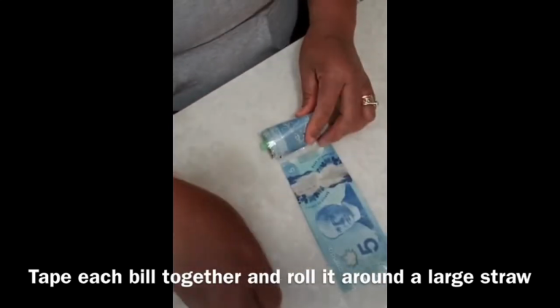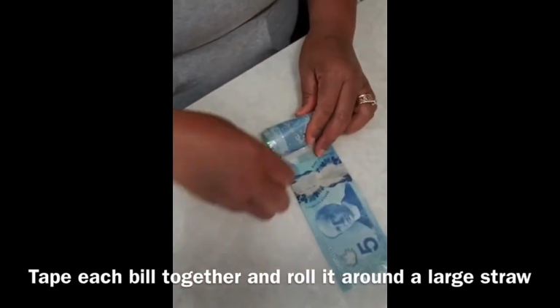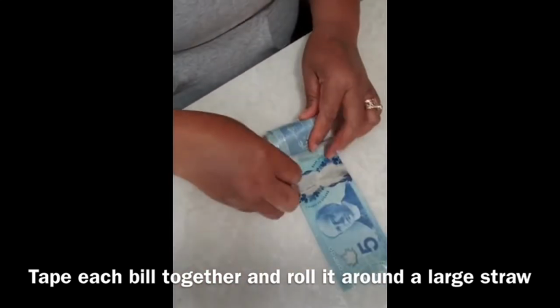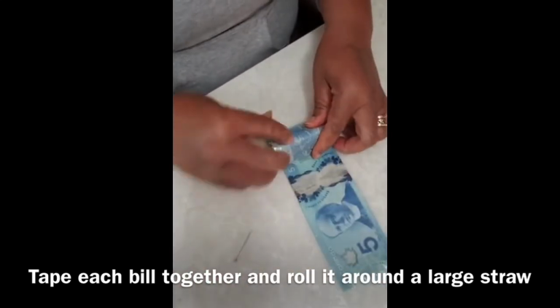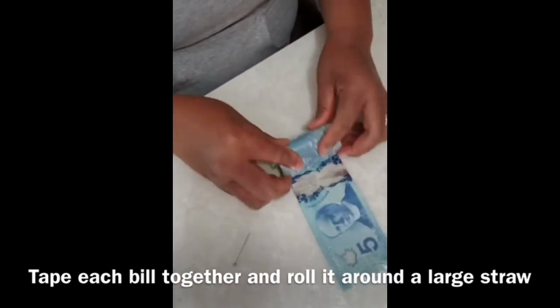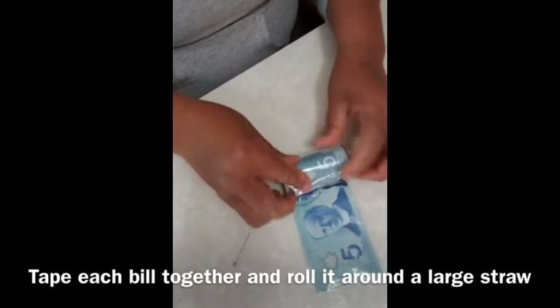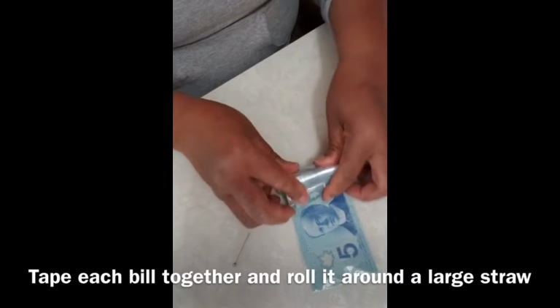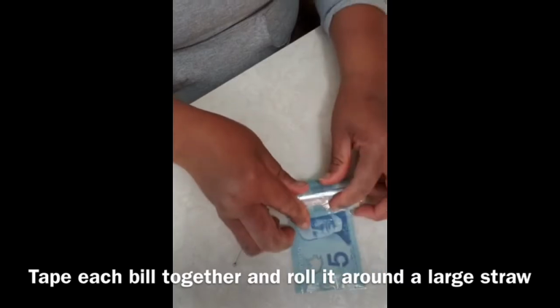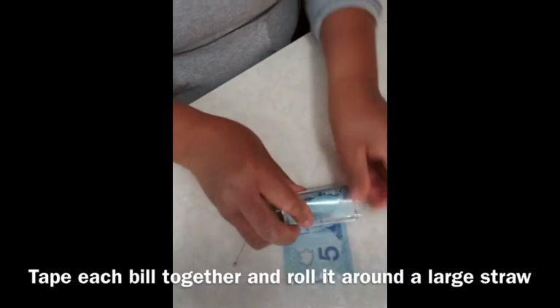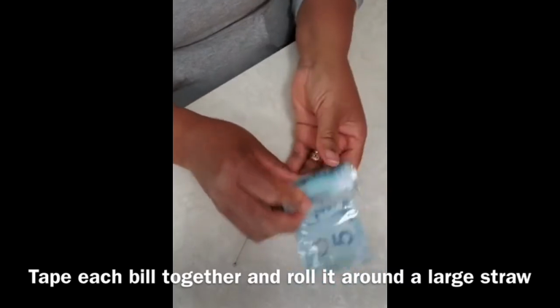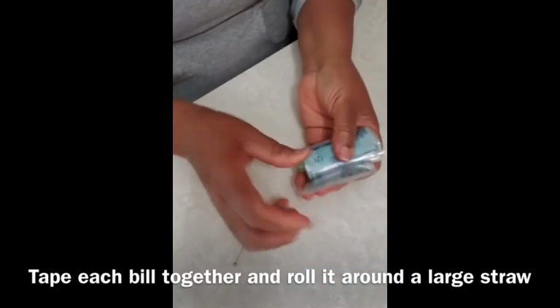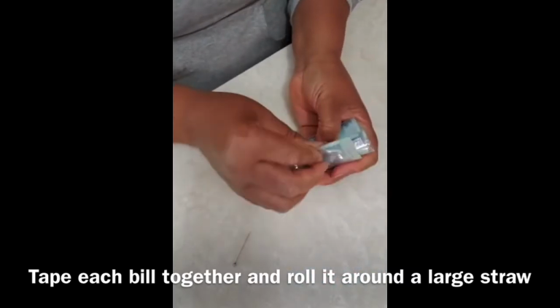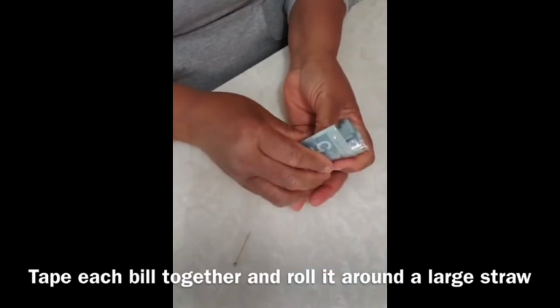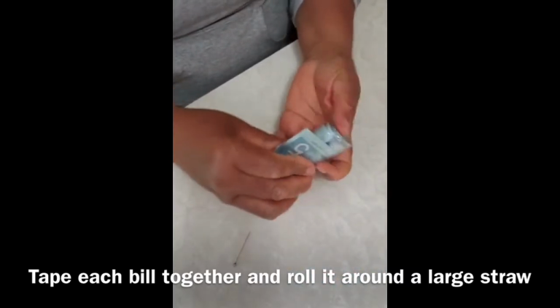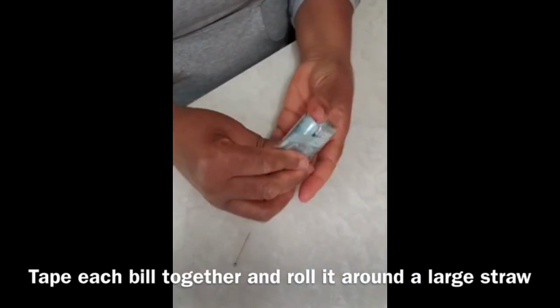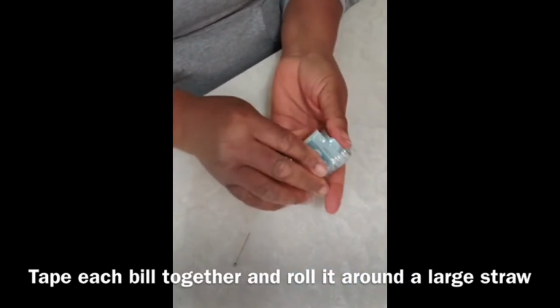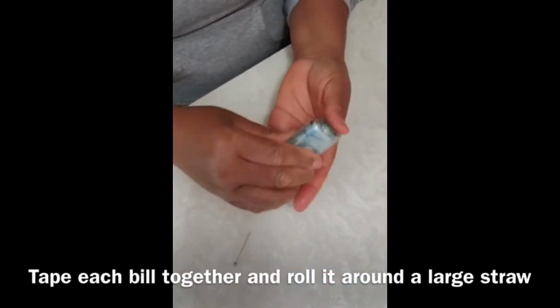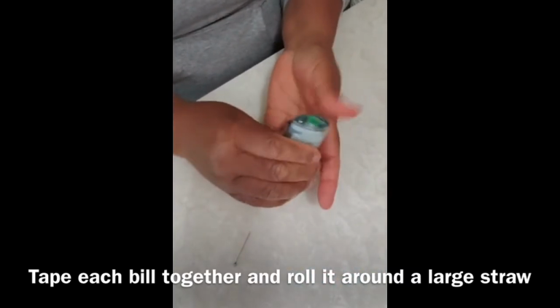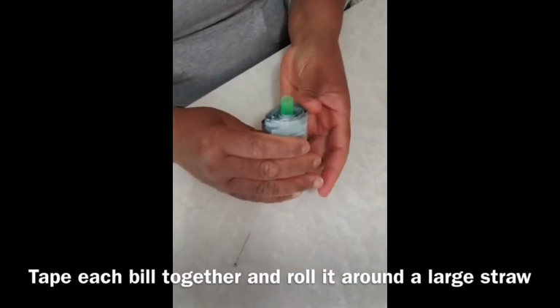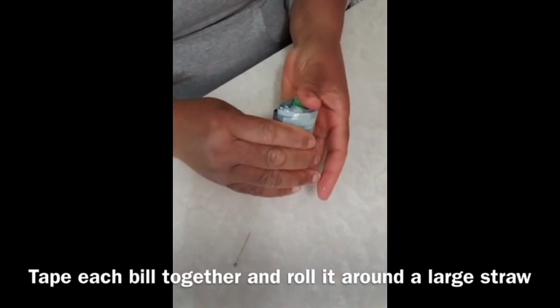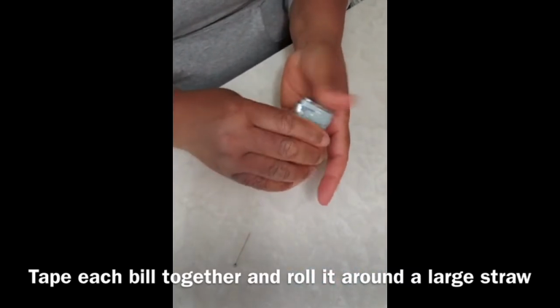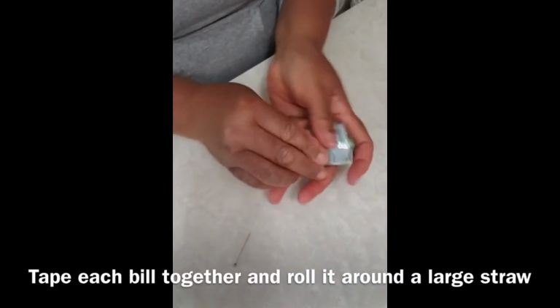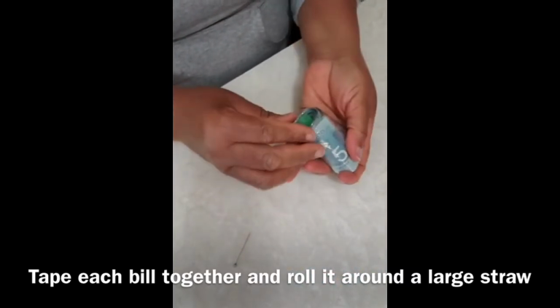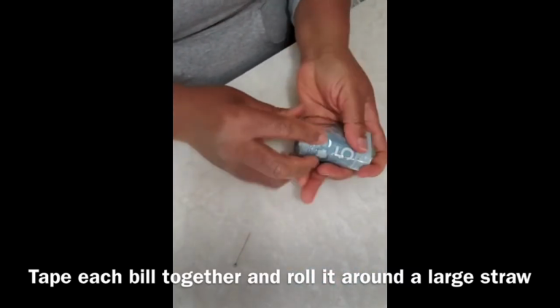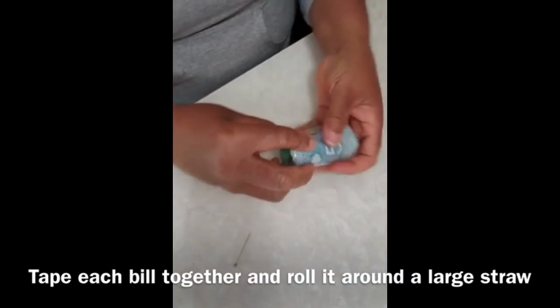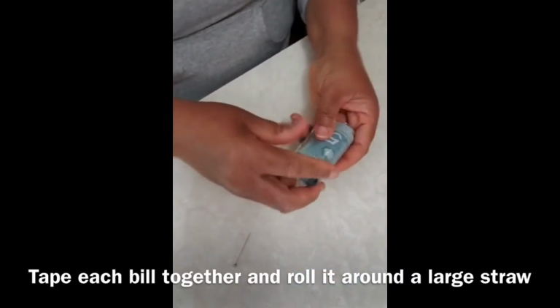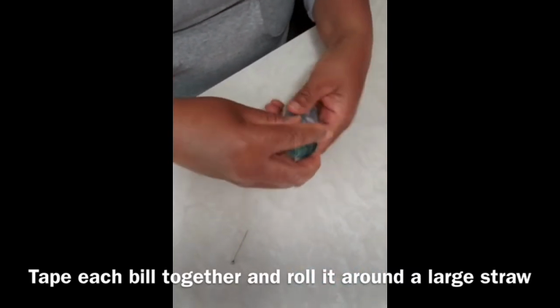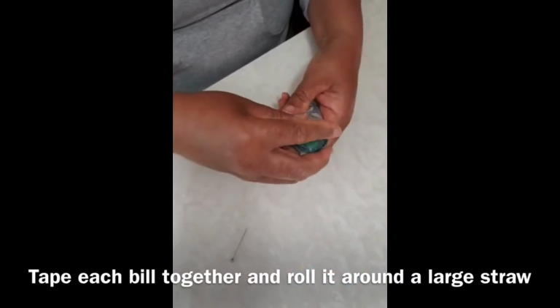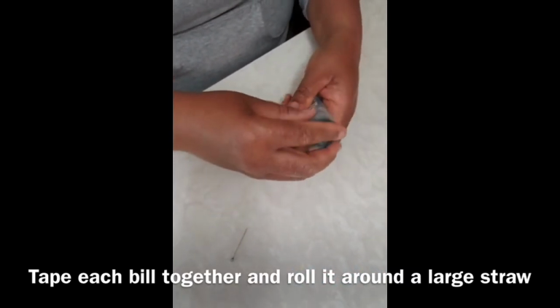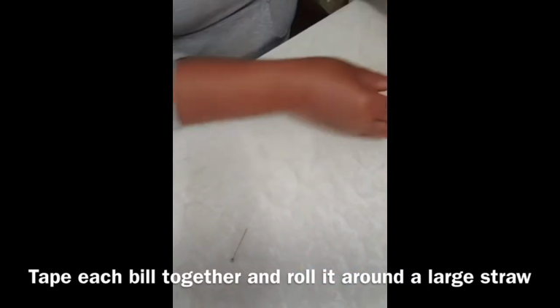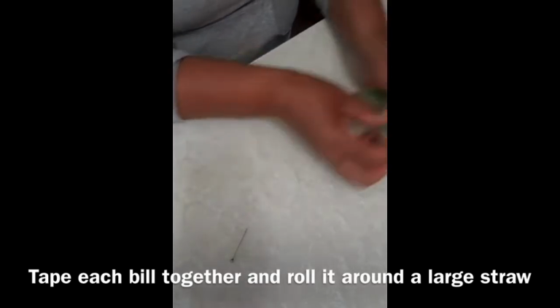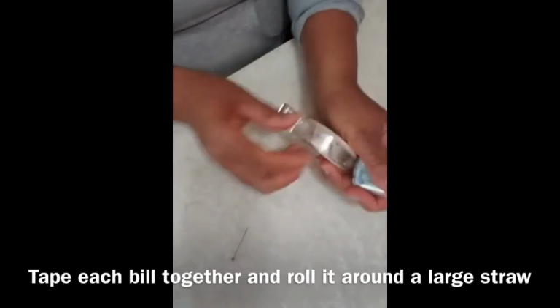When you are done wrapping the bills, take a piece of tape and seal the bills together. That way they stay in place and they stay secure.